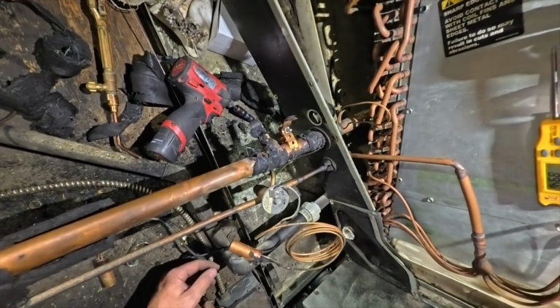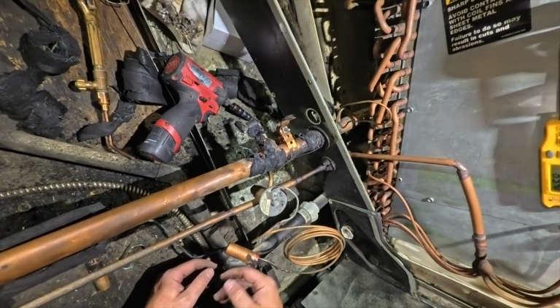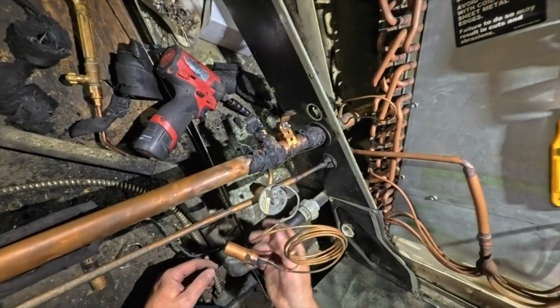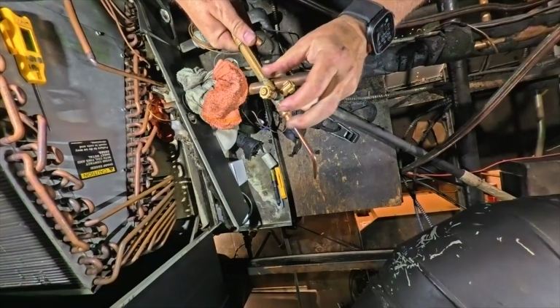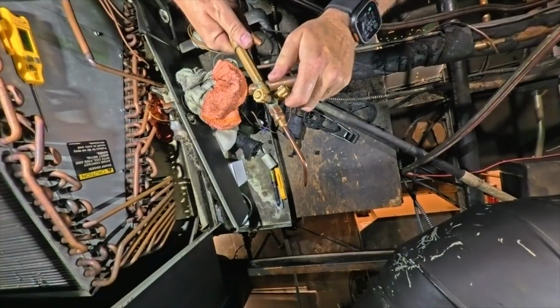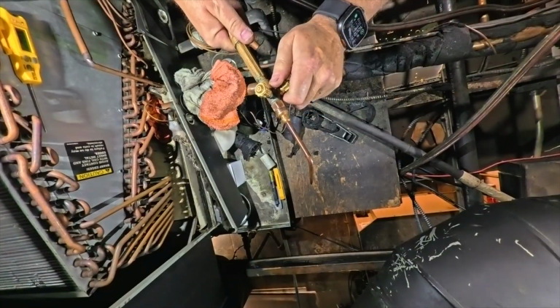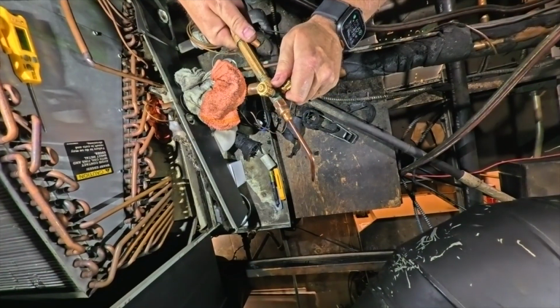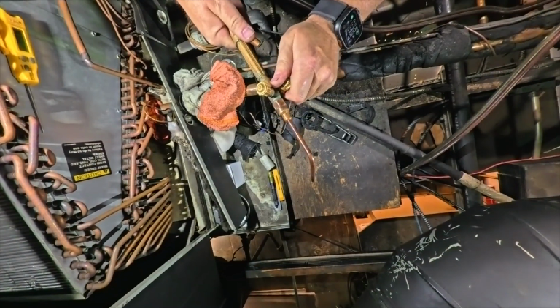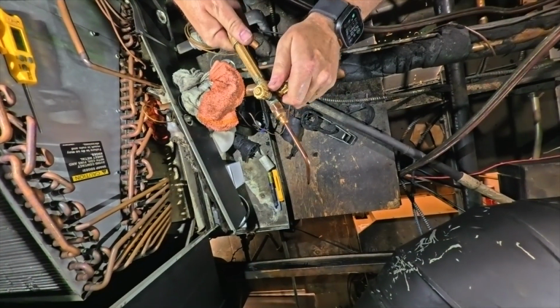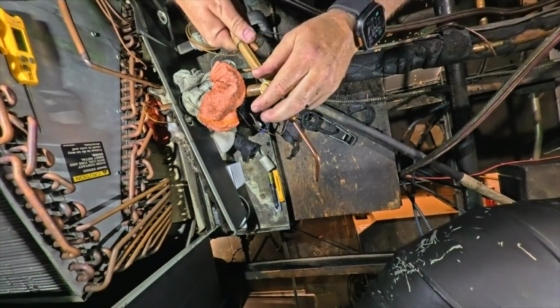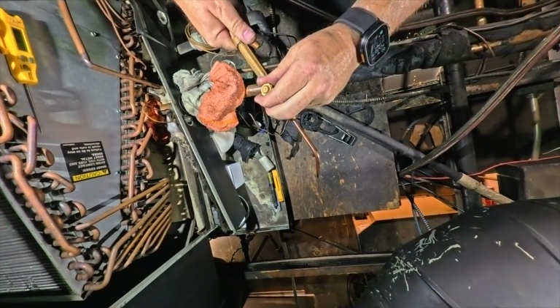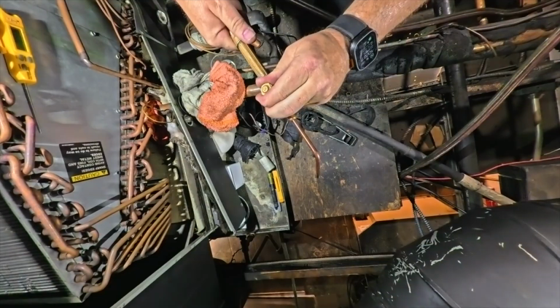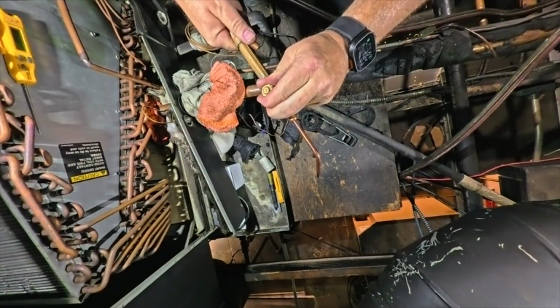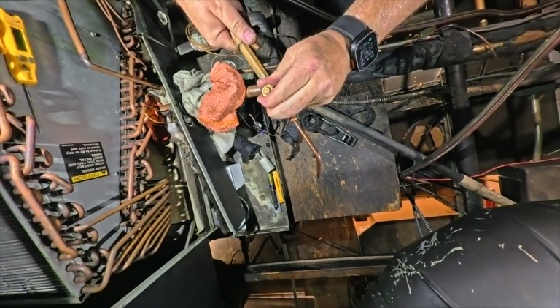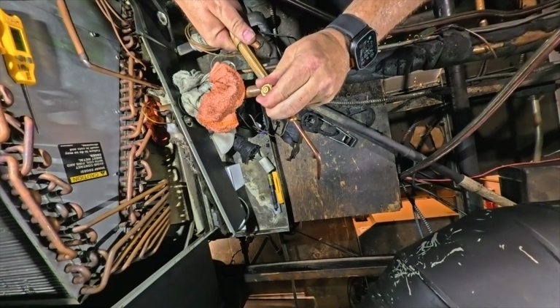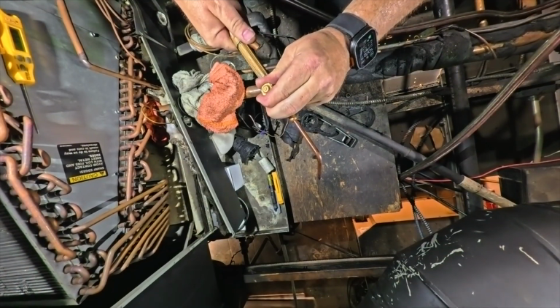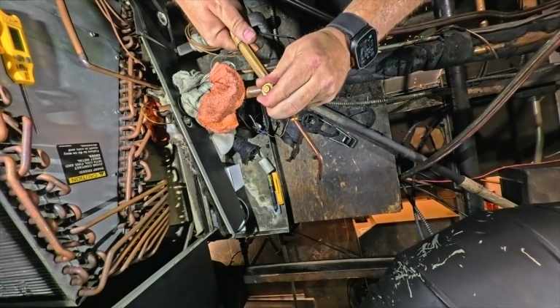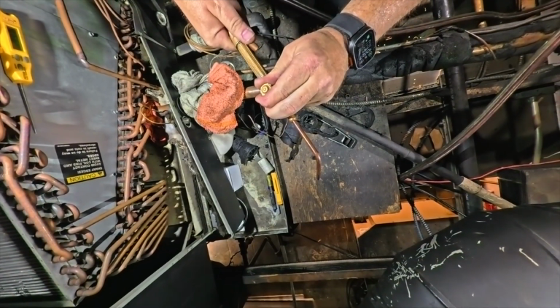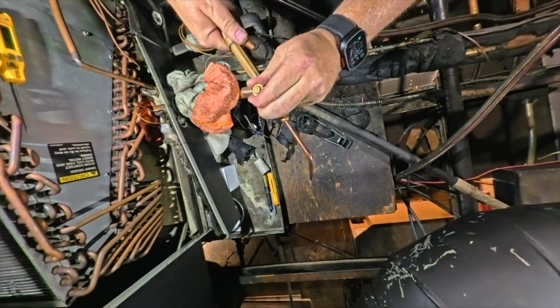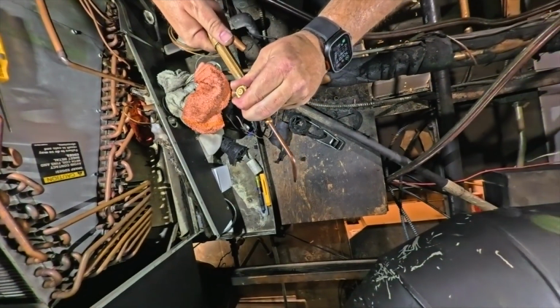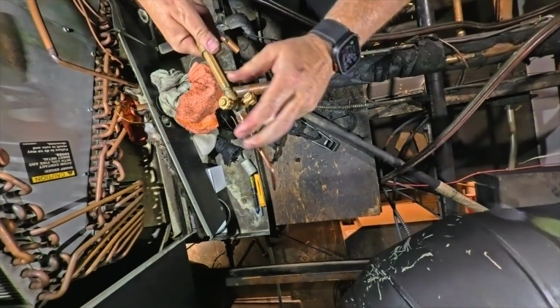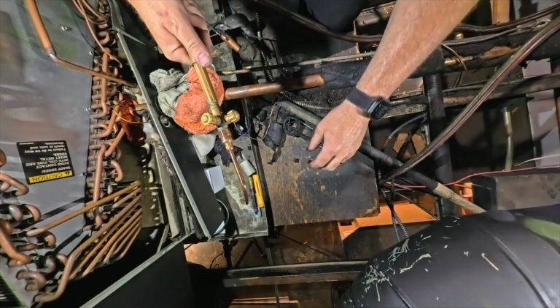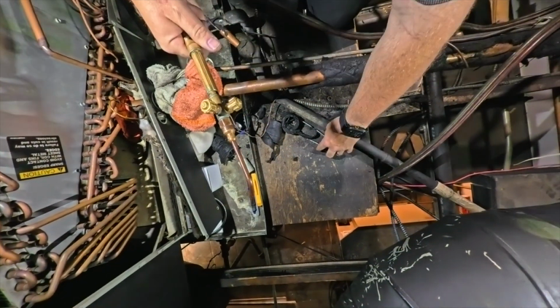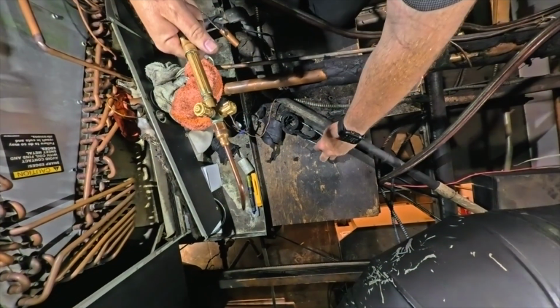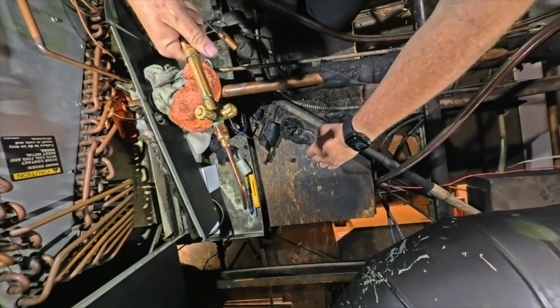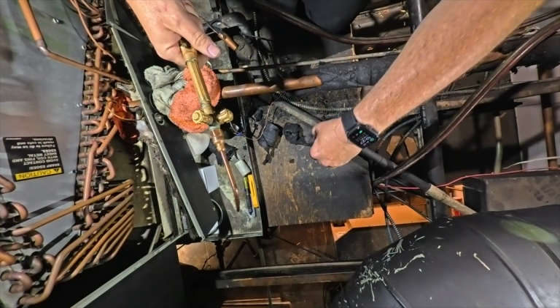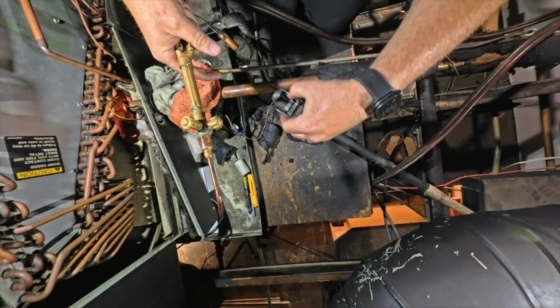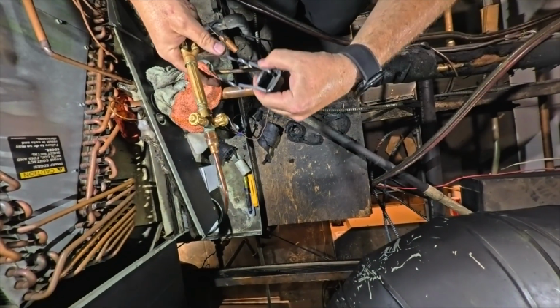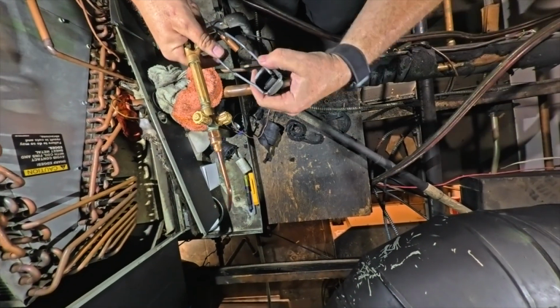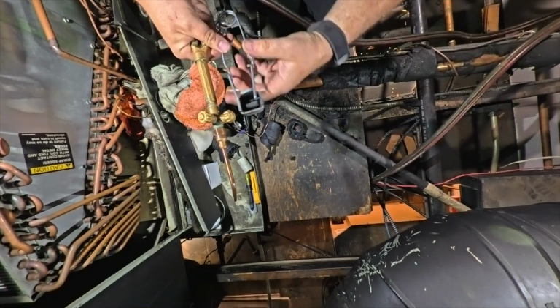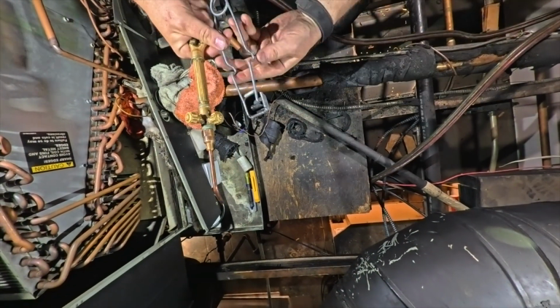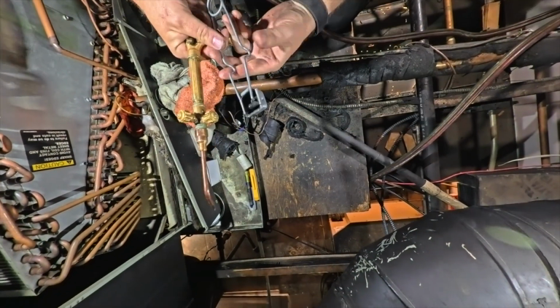I'll use wet rags to pull stuff out — I'm not going back down. Turn on the acetylene with a little bit of oxygen so we don't get that black soot.